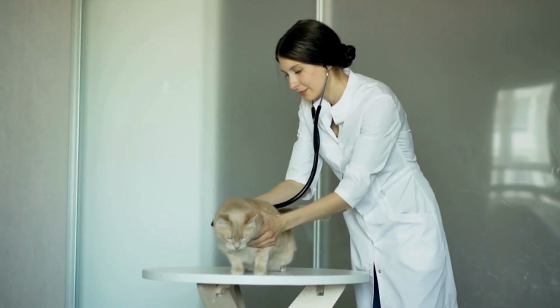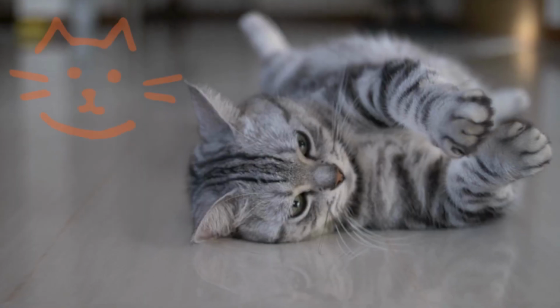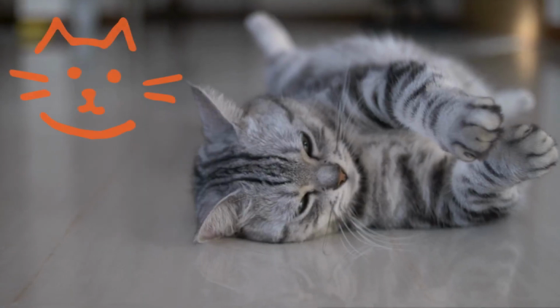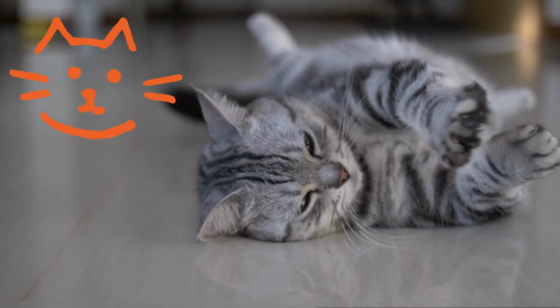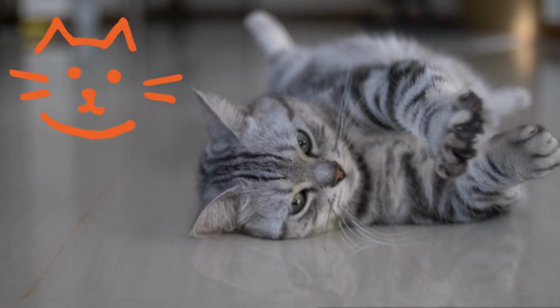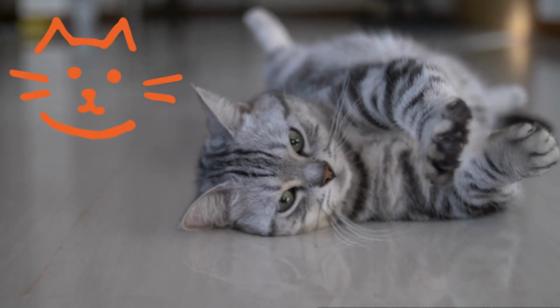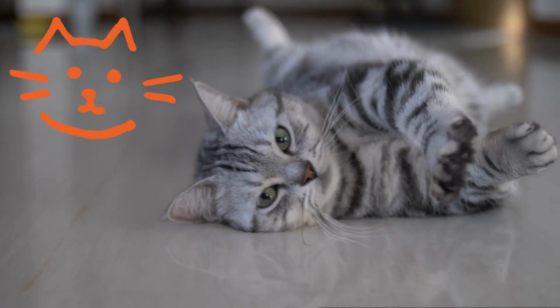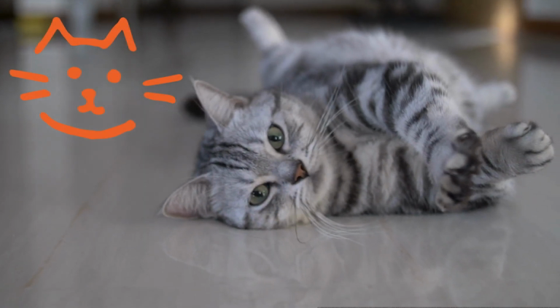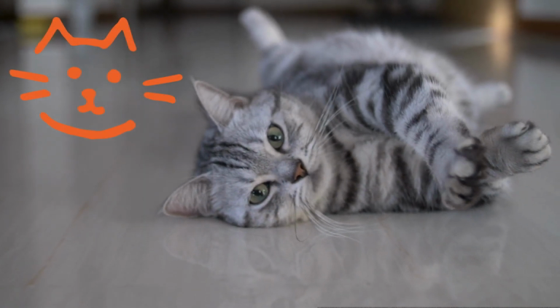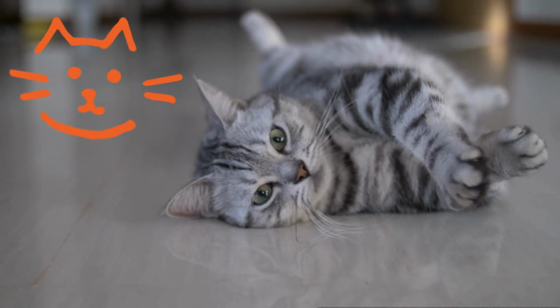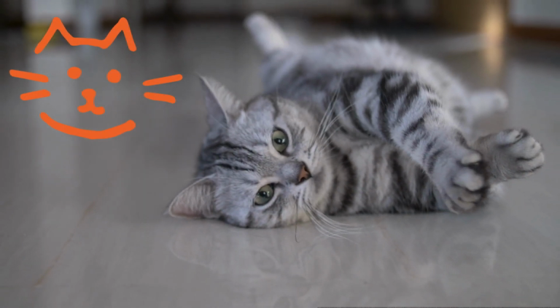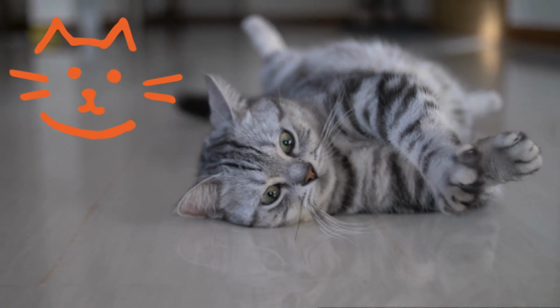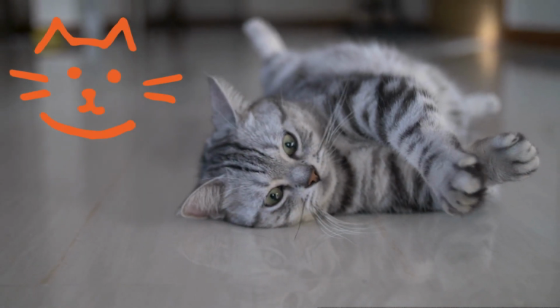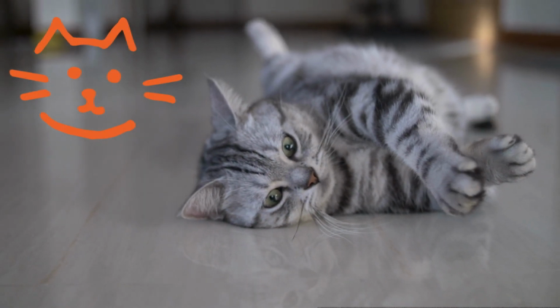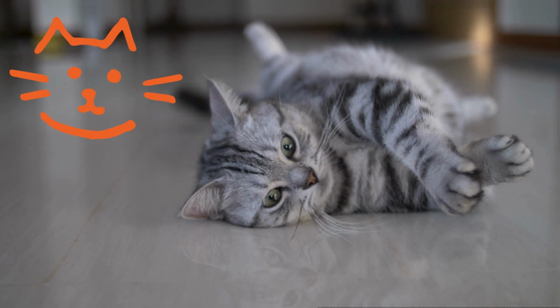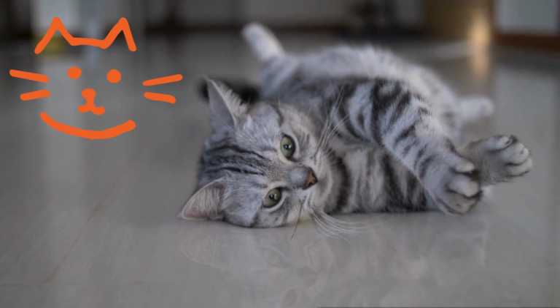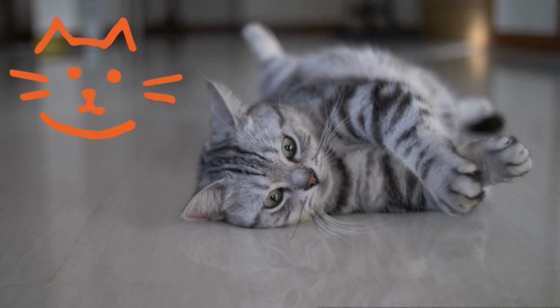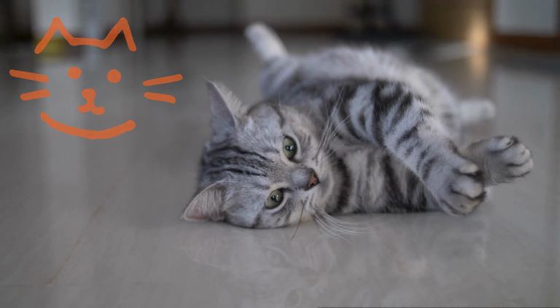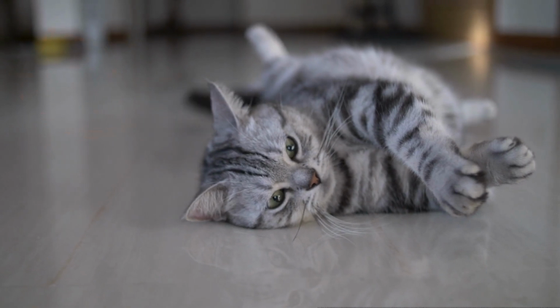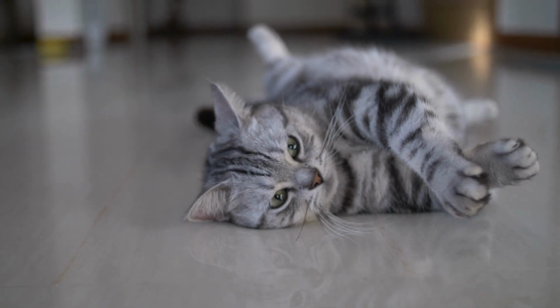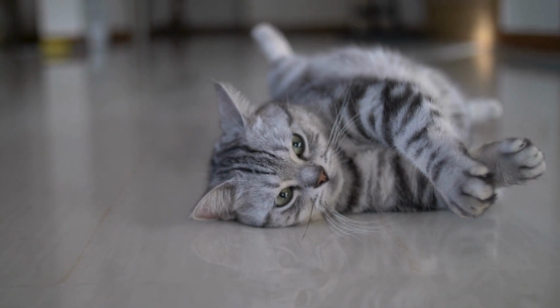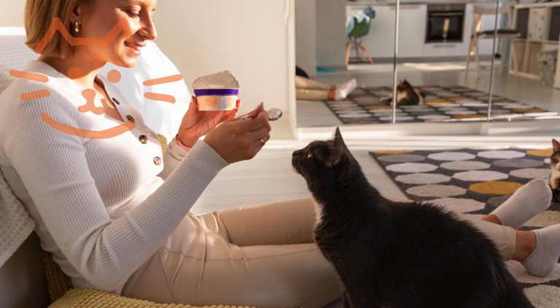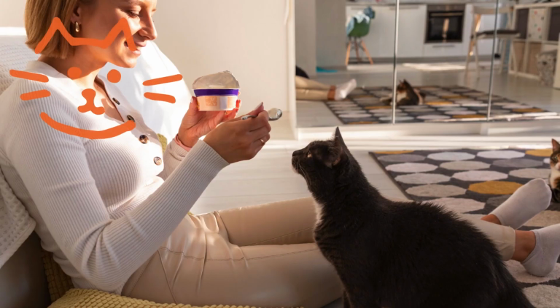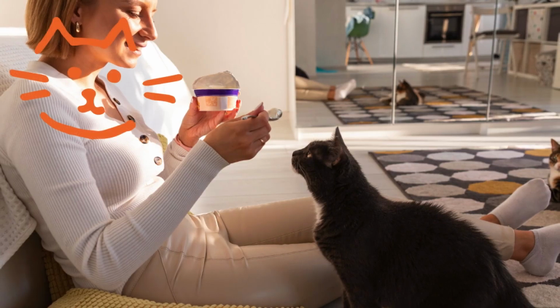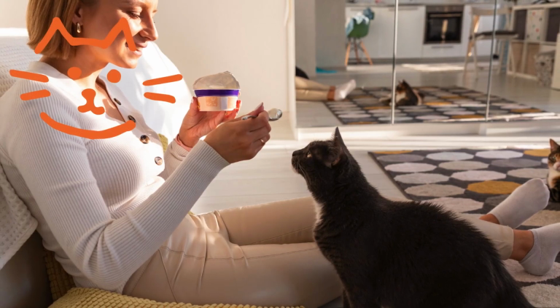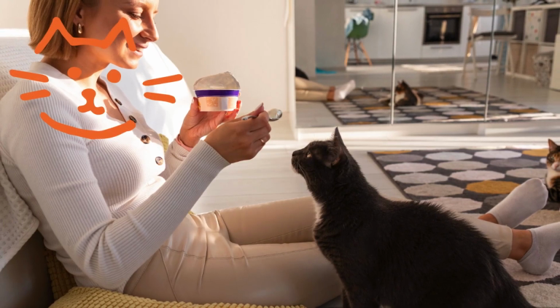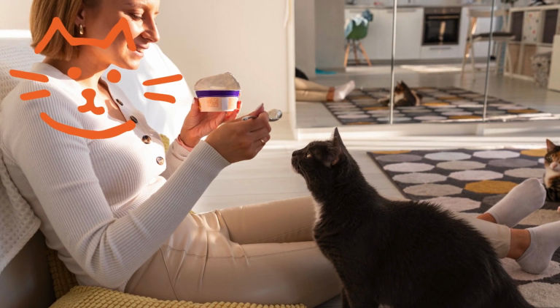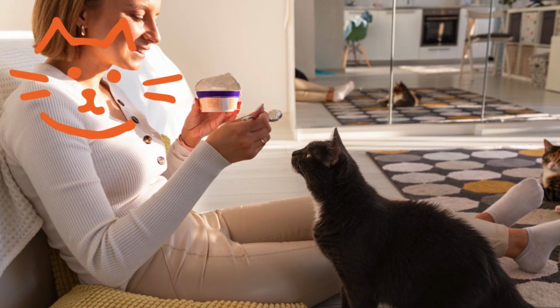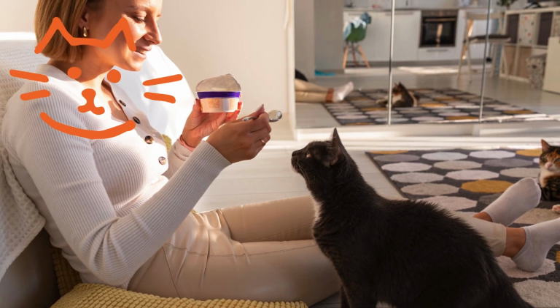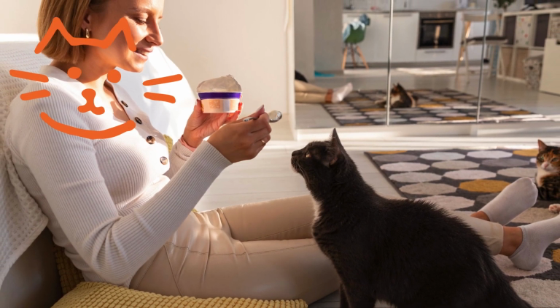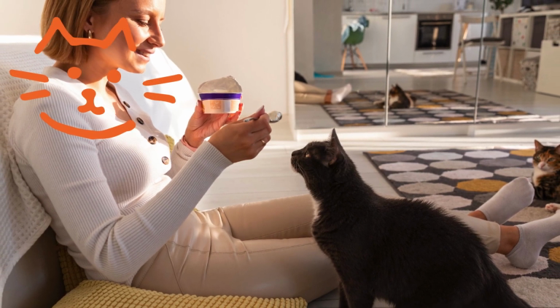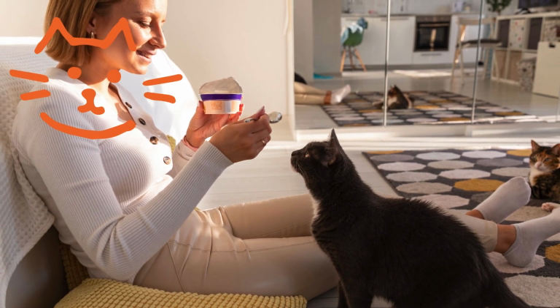Remember, cats have different nutritional needs than humans, and what may seem like a healthy snack for us may not be so for them.